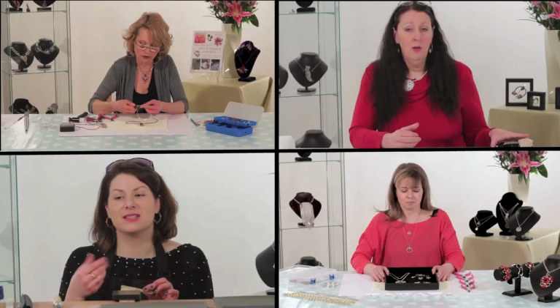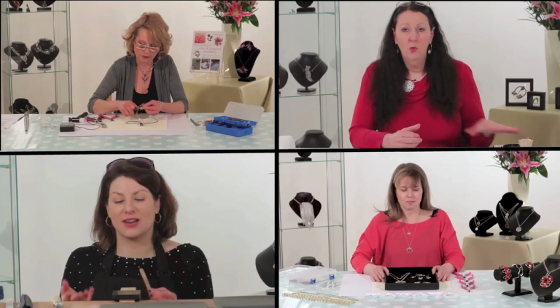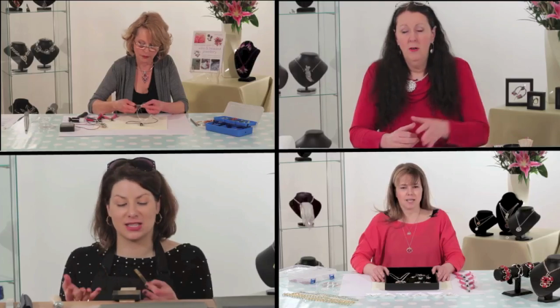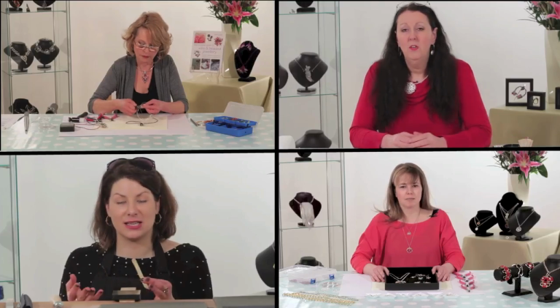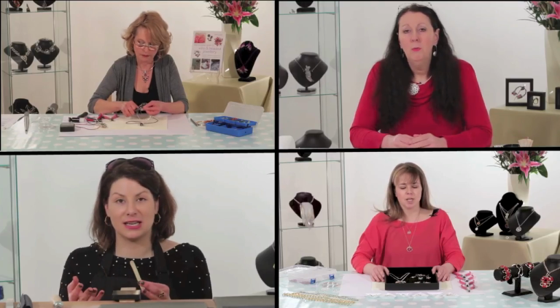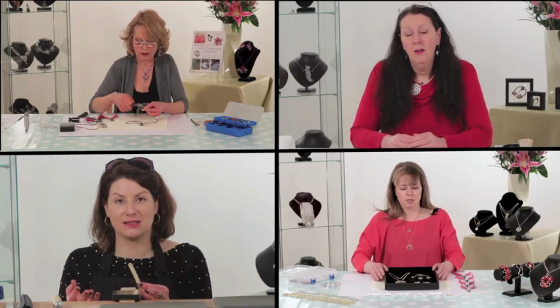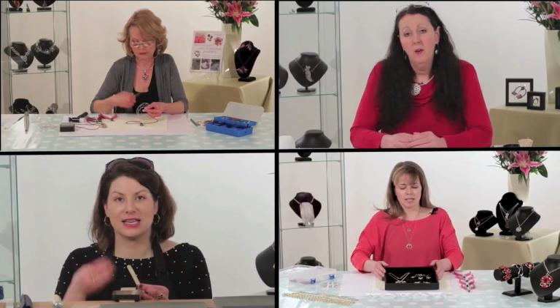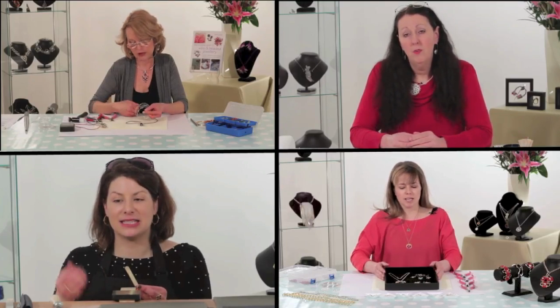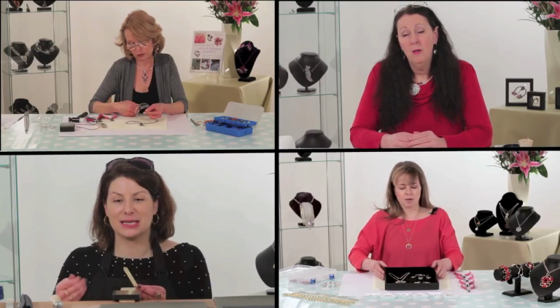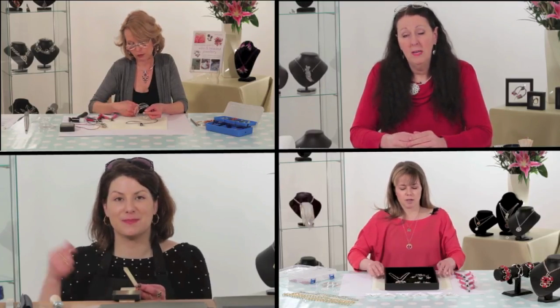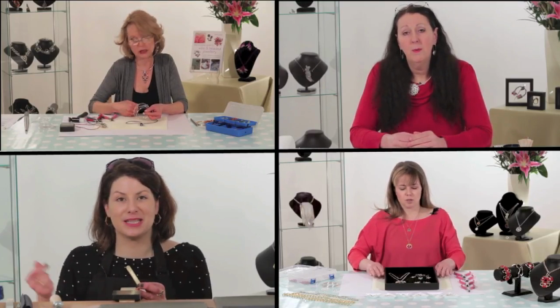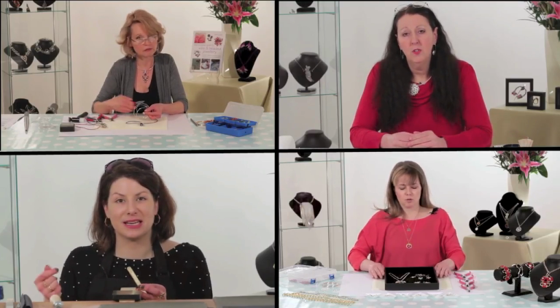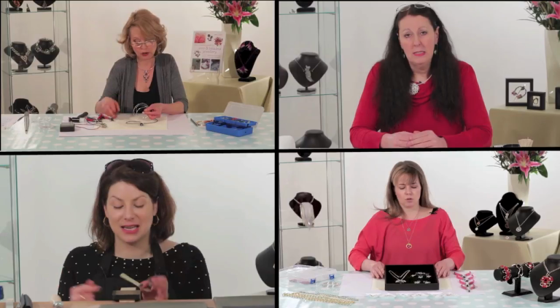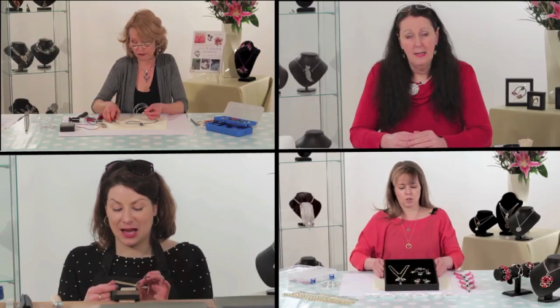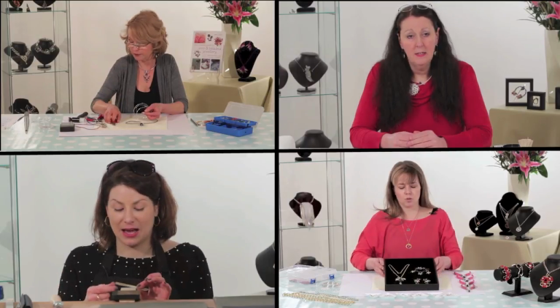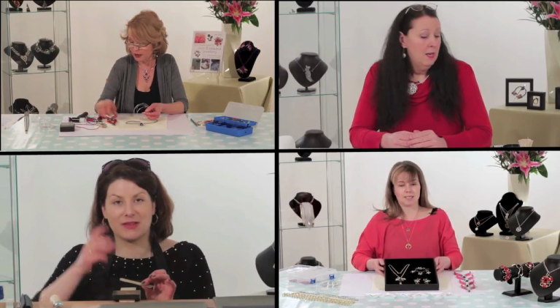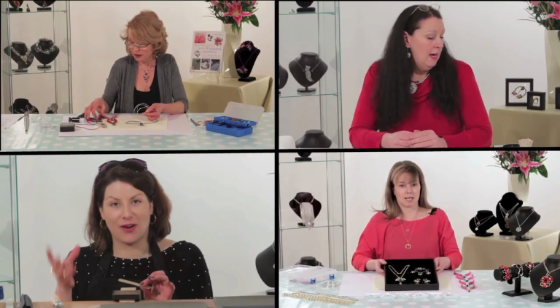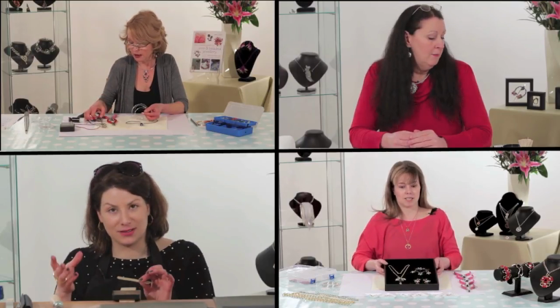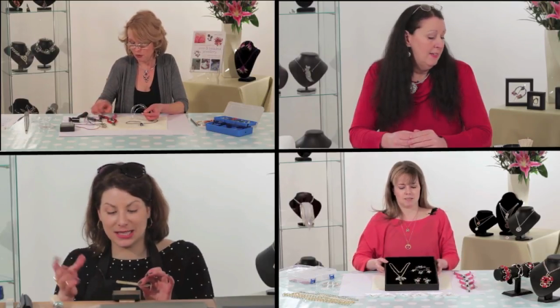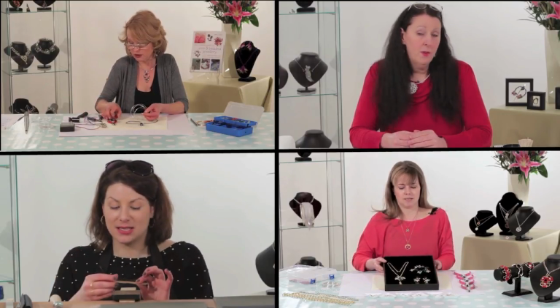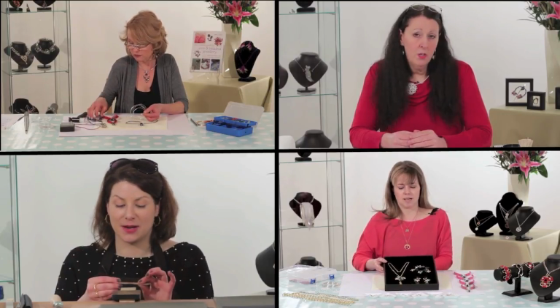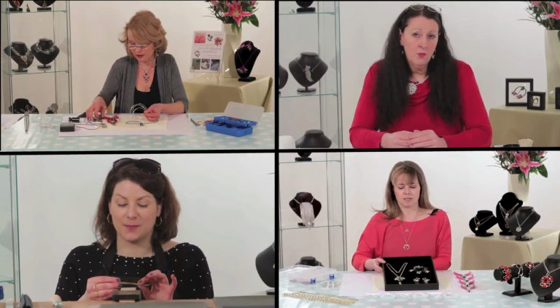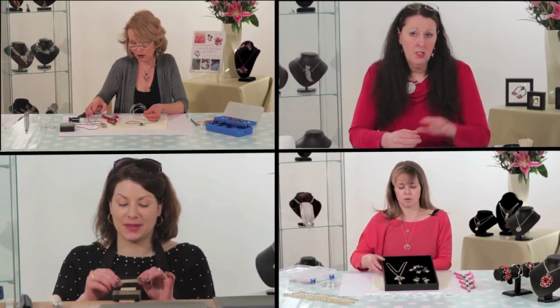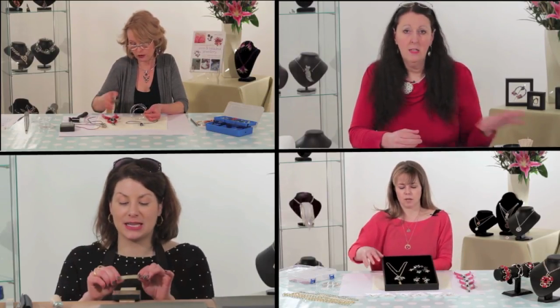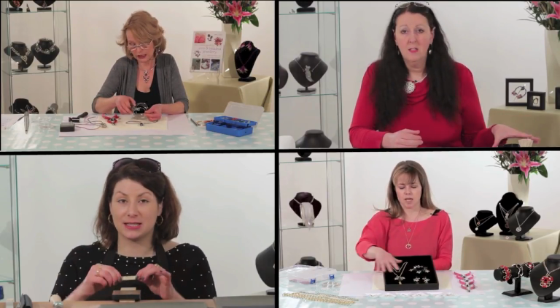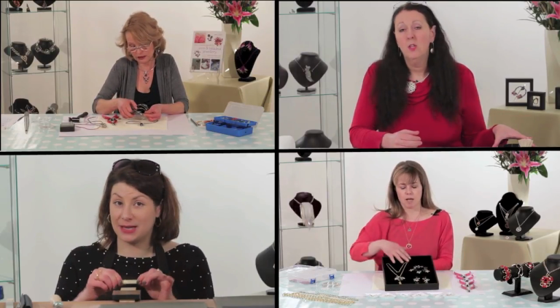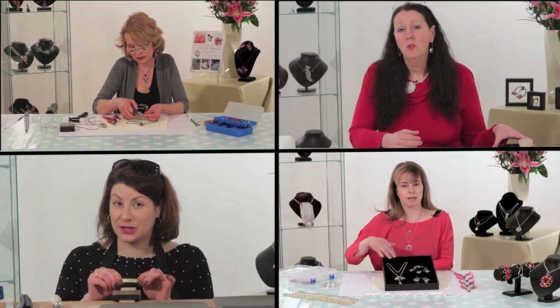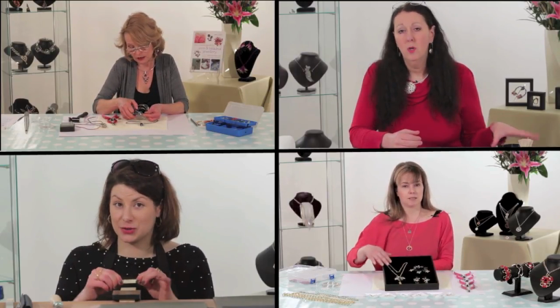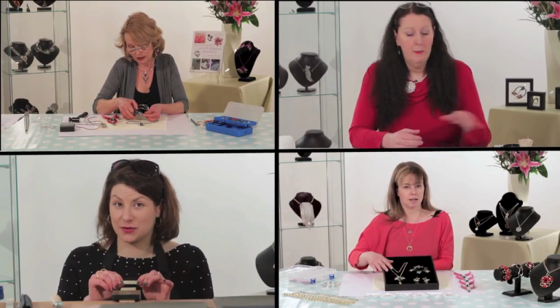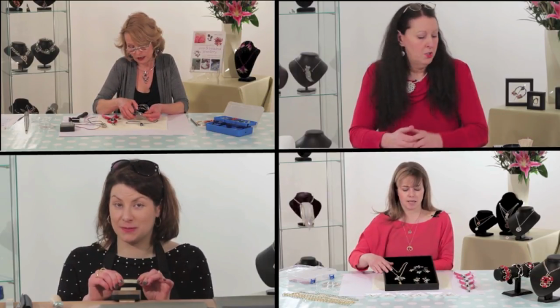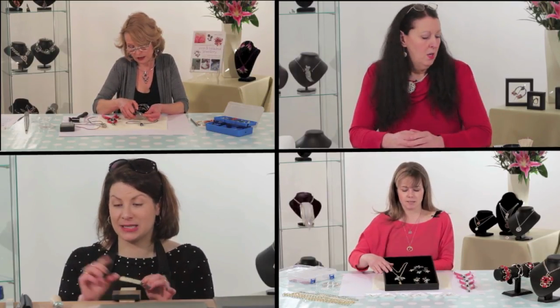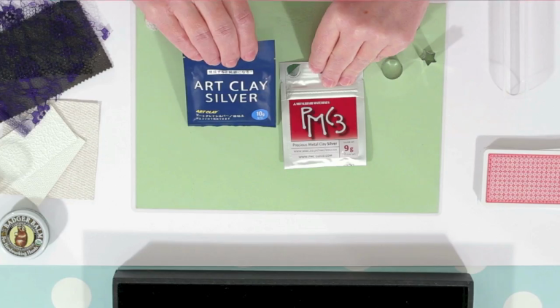All of our courses are taught by professional jewellers and they come with lifetime access and downloadable class notes to support your learning.